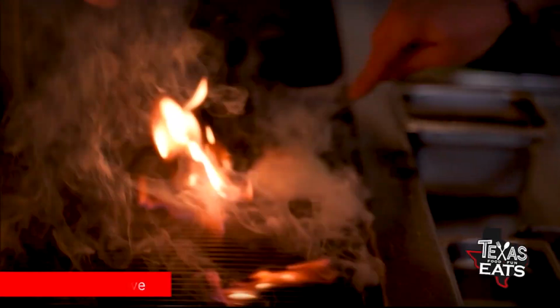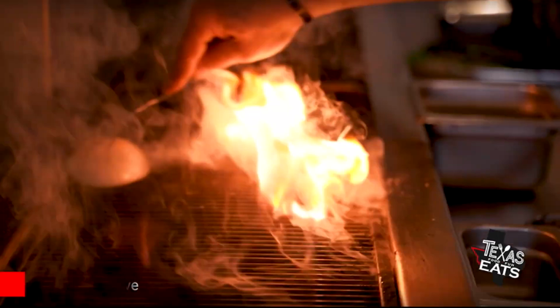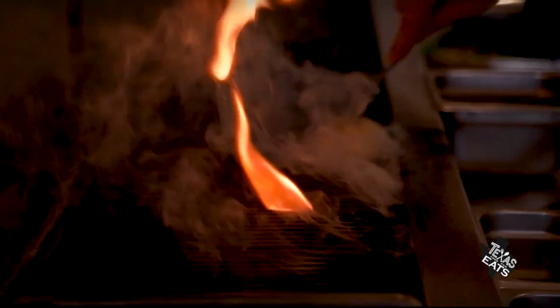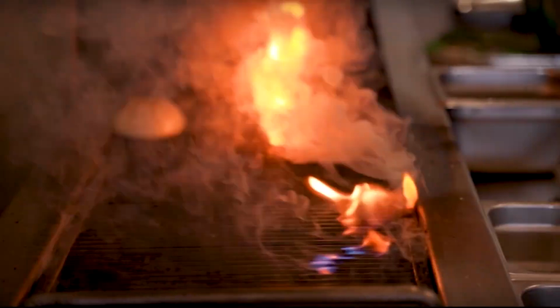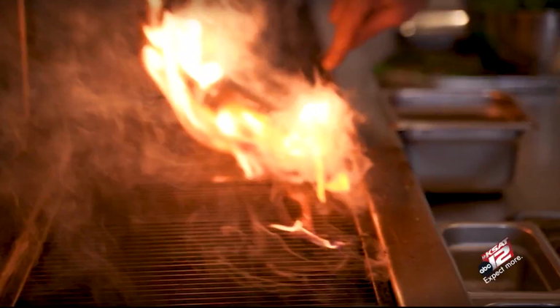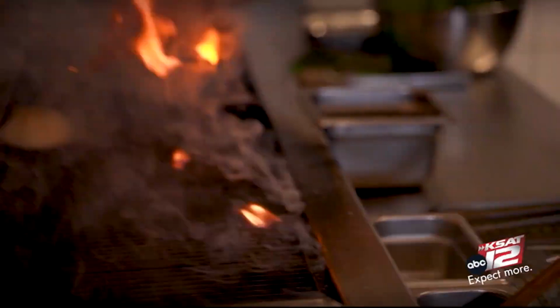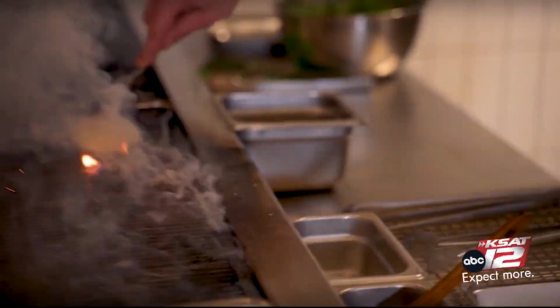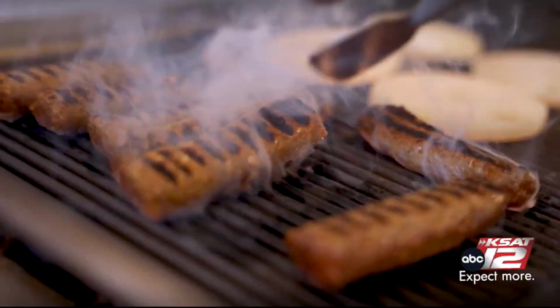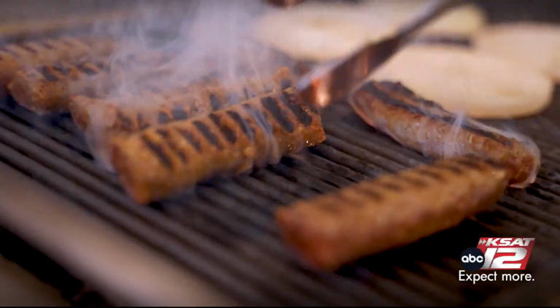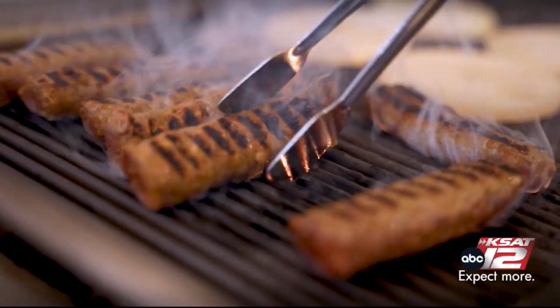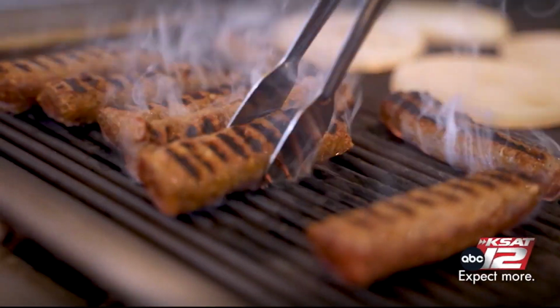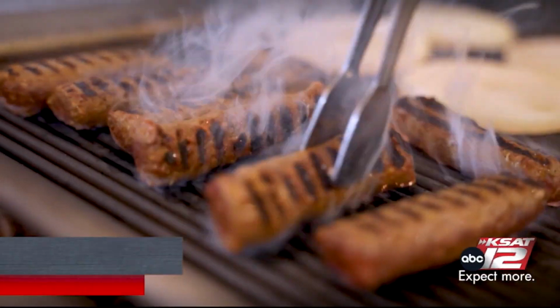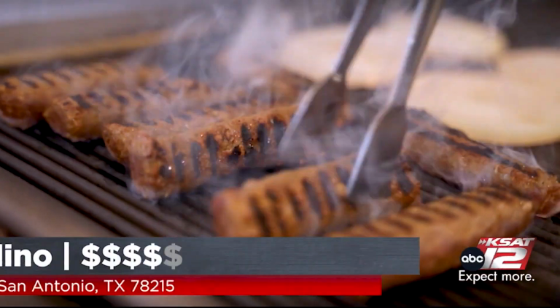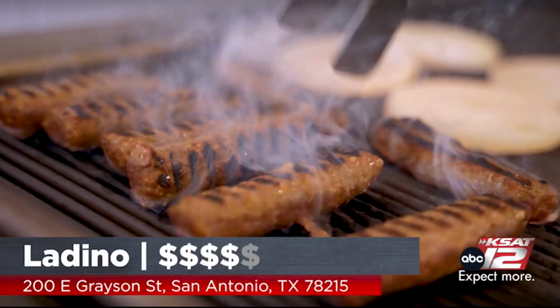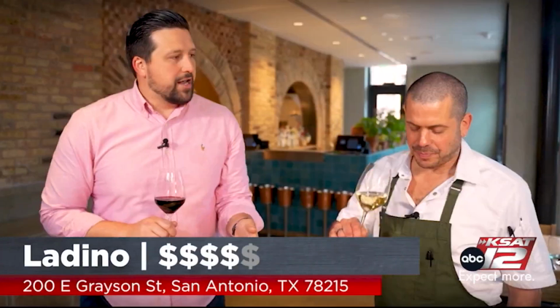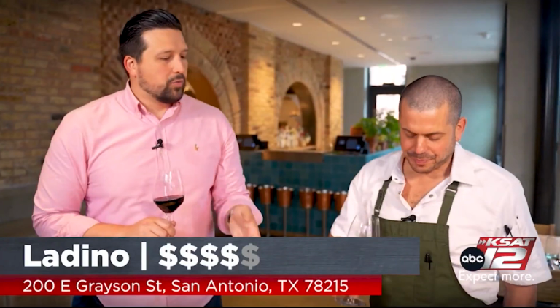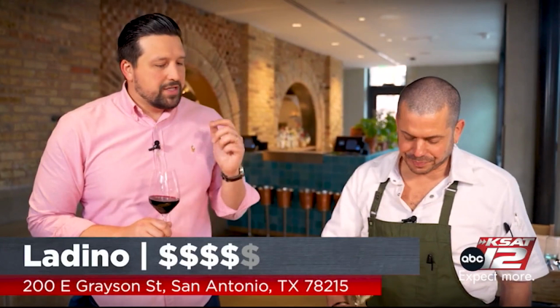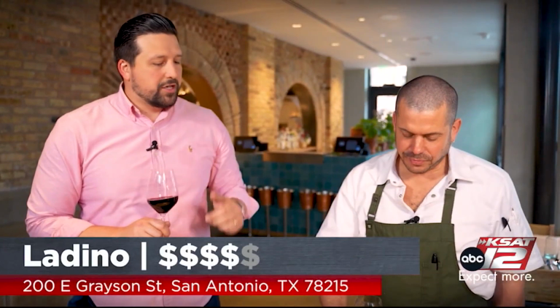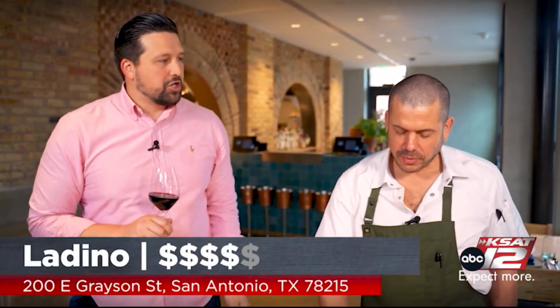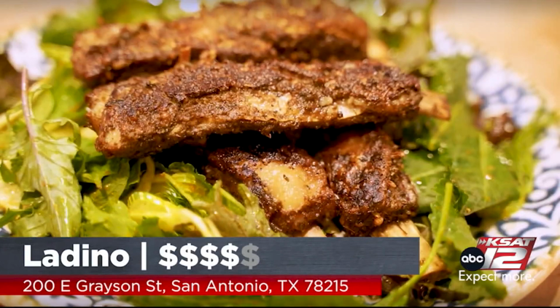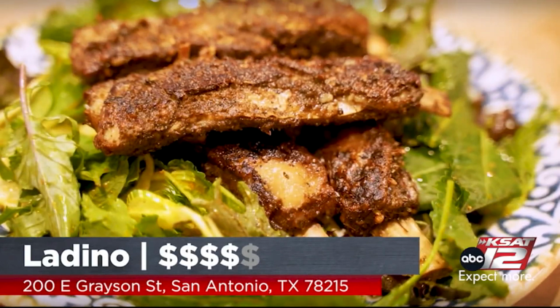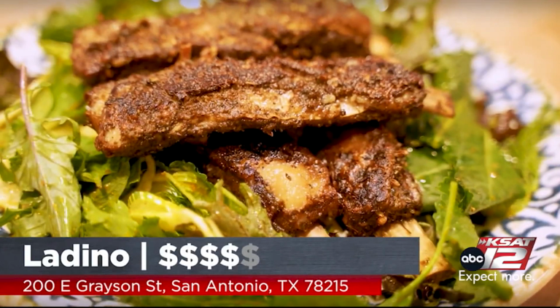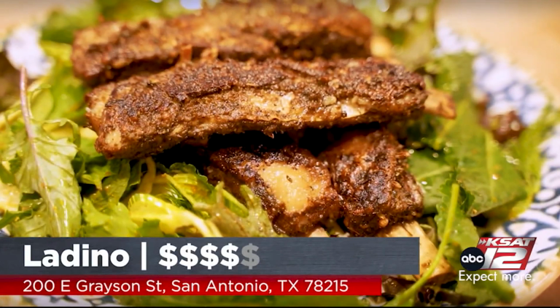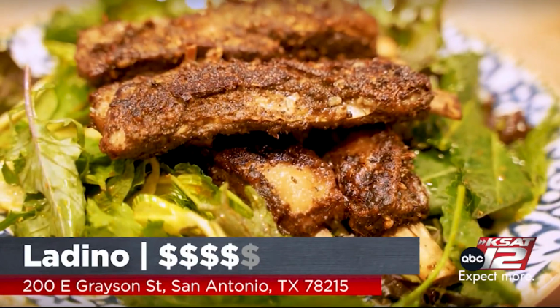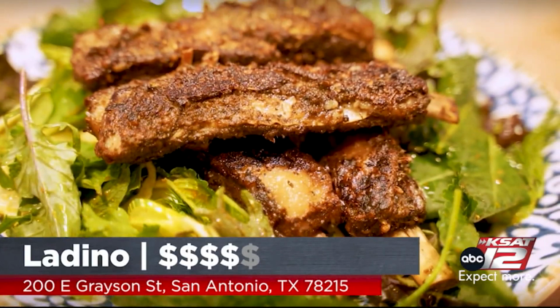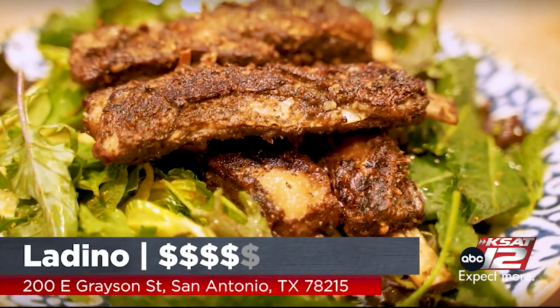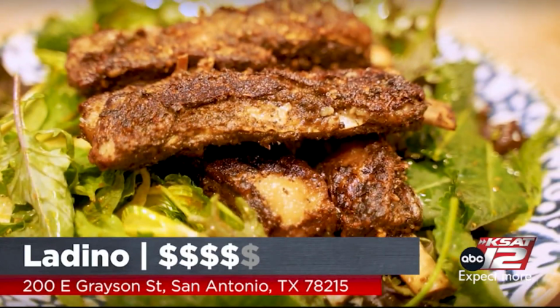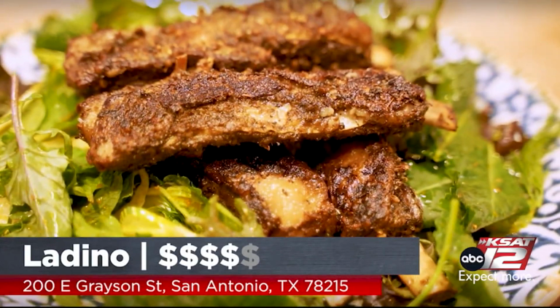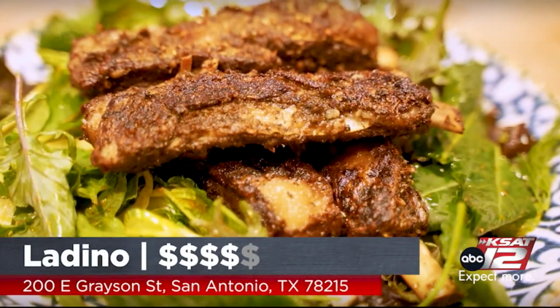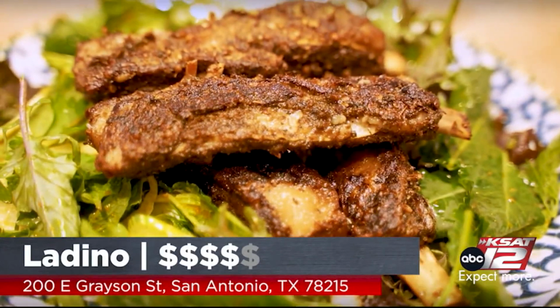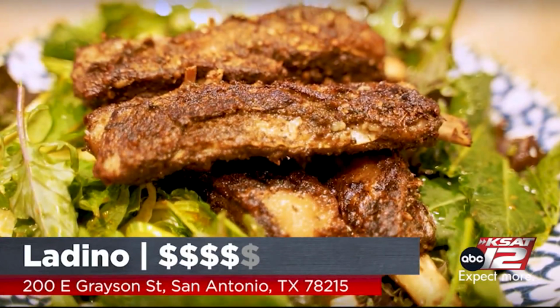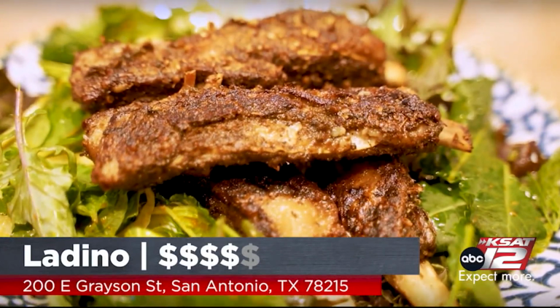We're going to go in the kitchen and you're going to show us how you make a dish from start to finish. What dish are you going to show us? I'm going to show you guys our lamb belly ribs.